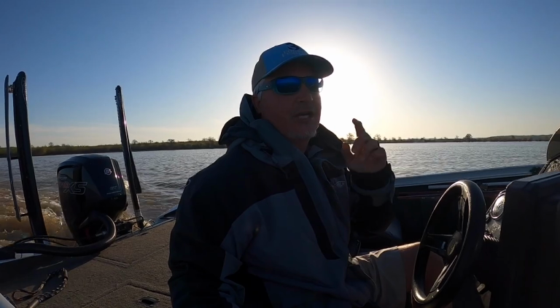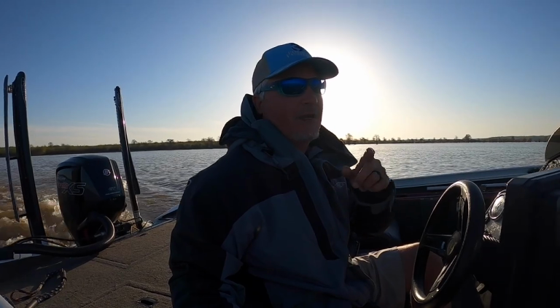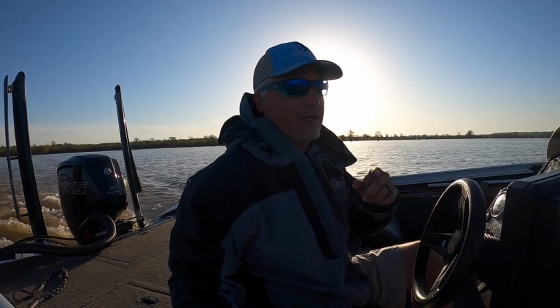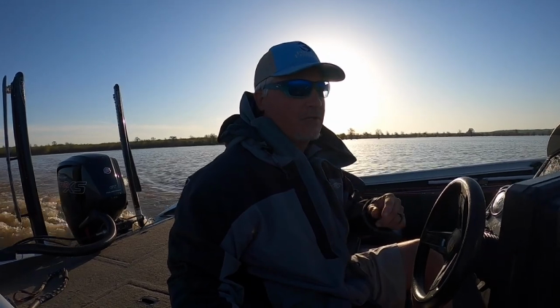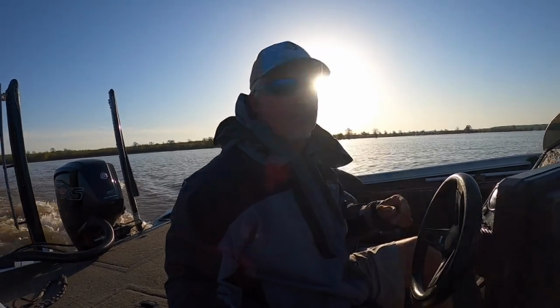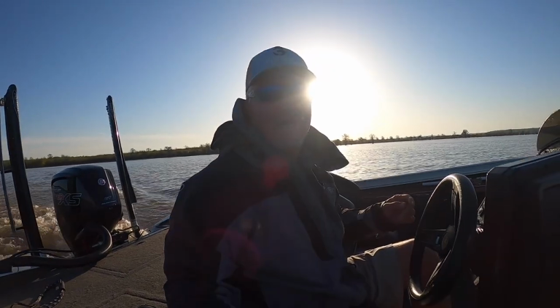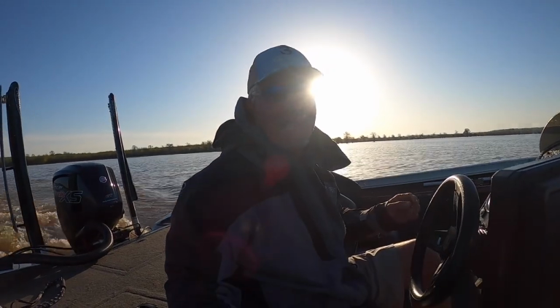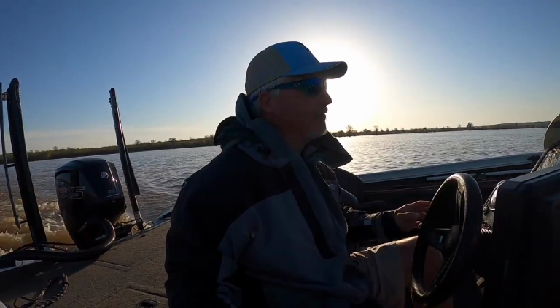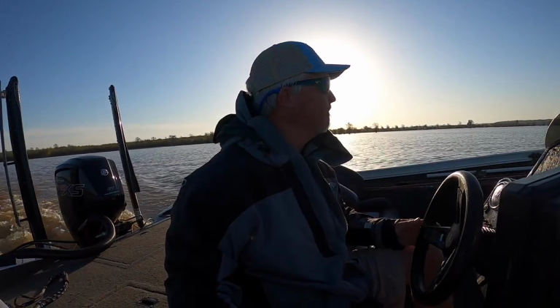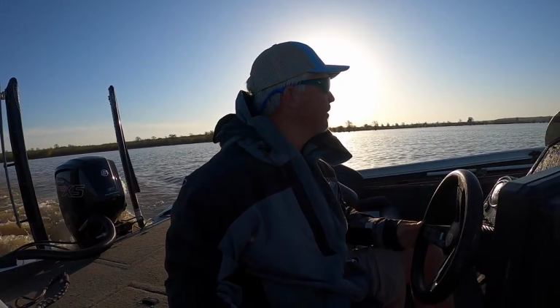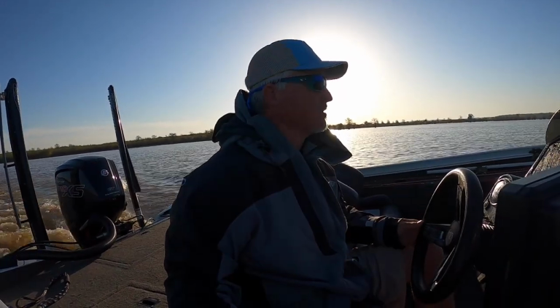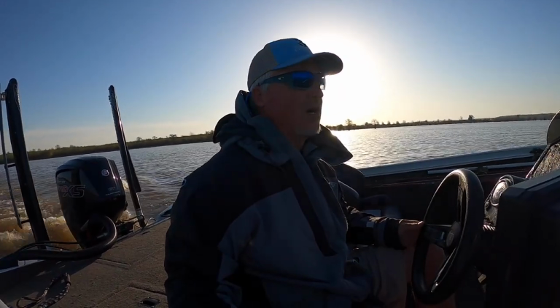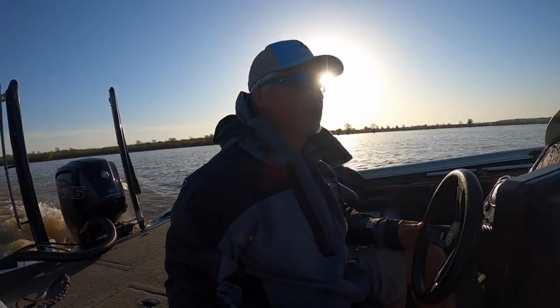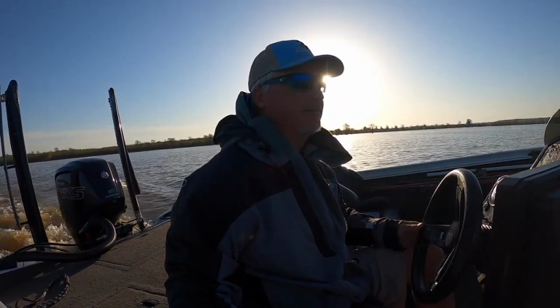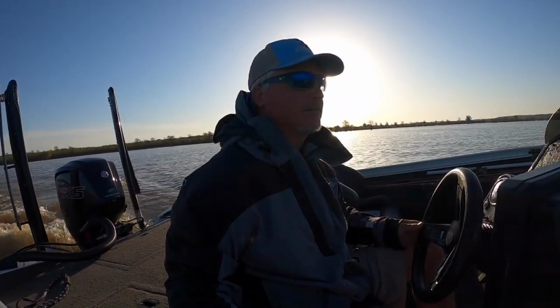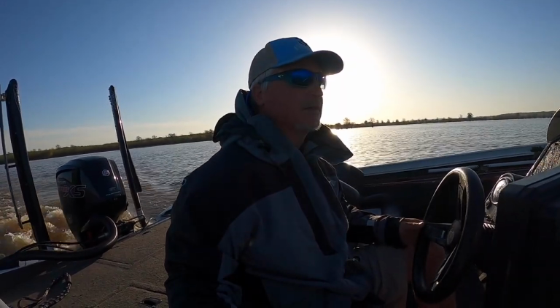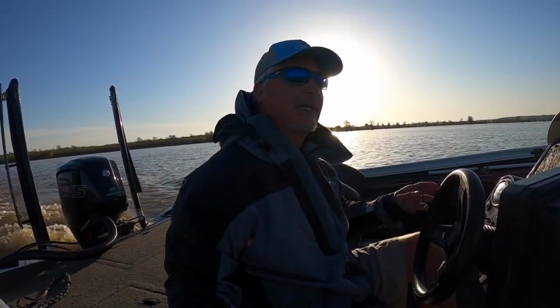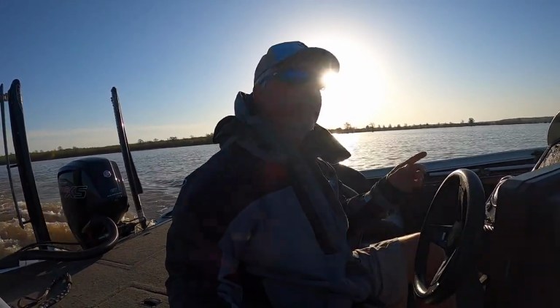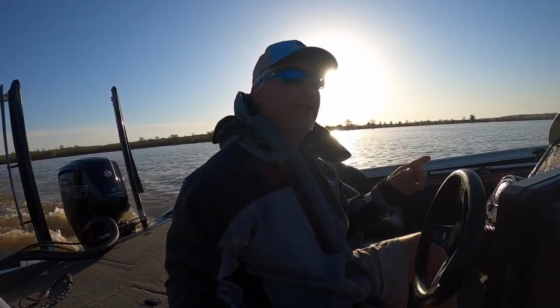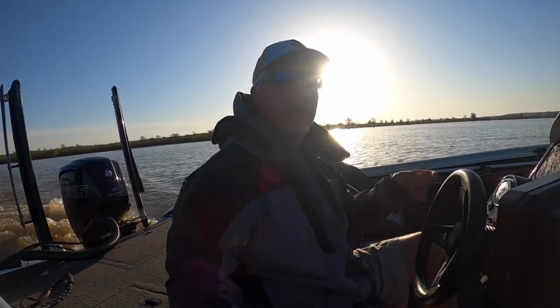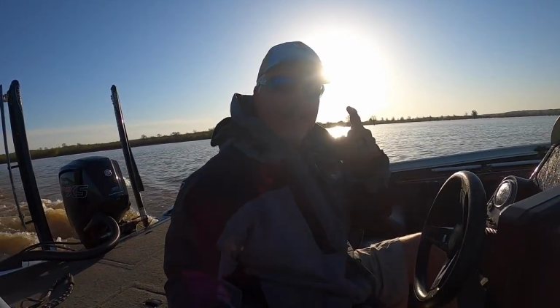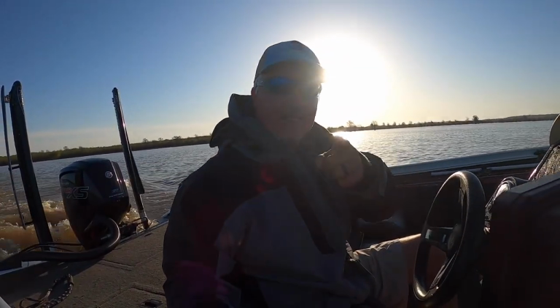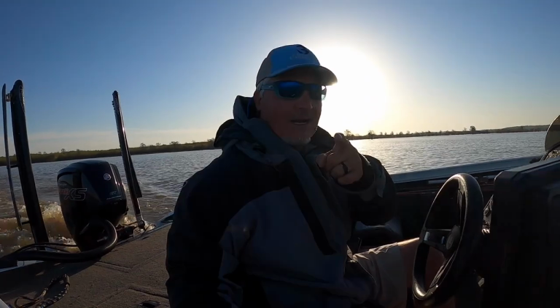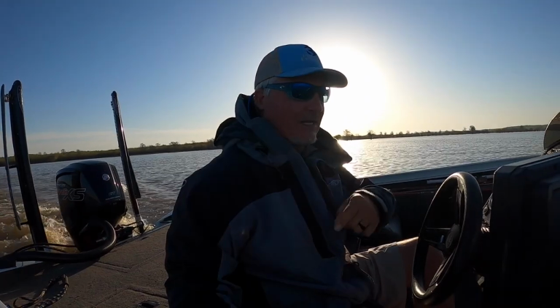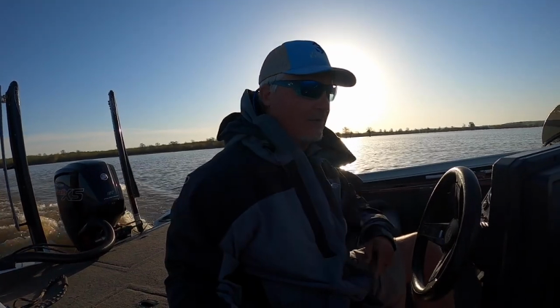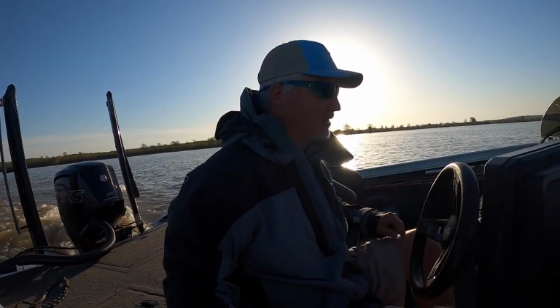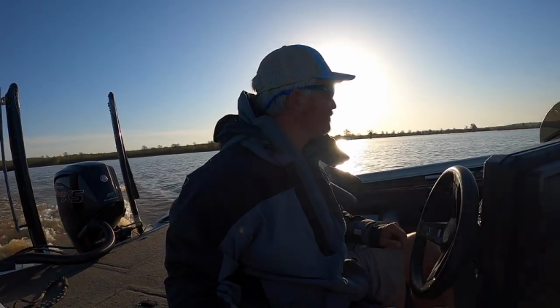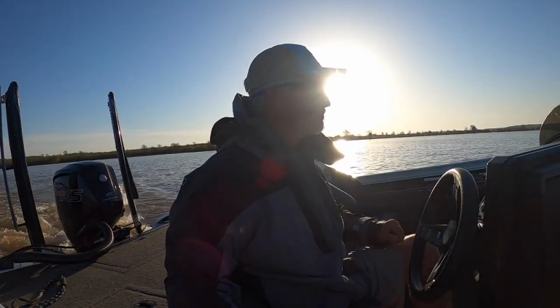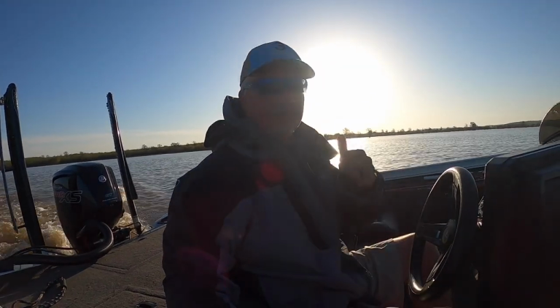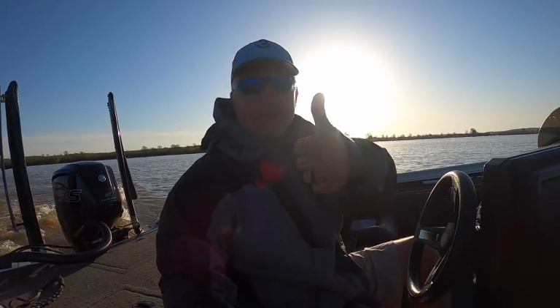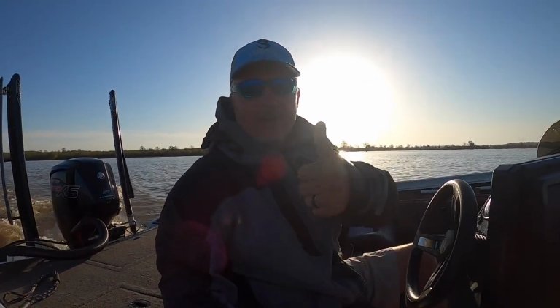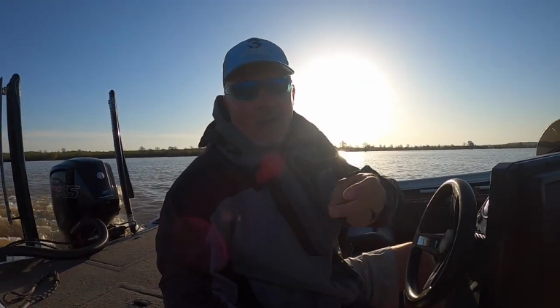Yesterday's big fish was a two and a half, which was awesome. Did I get that on camera? I did get that on camera. So here we go.